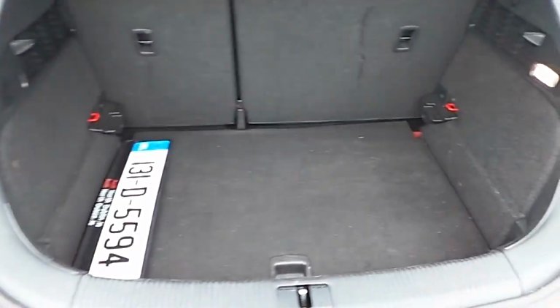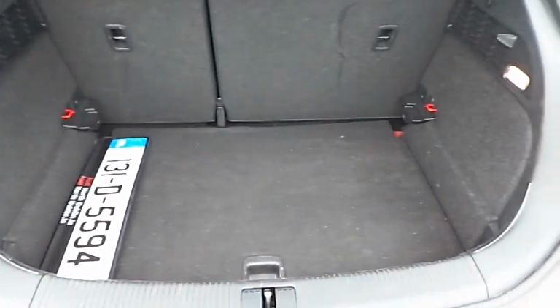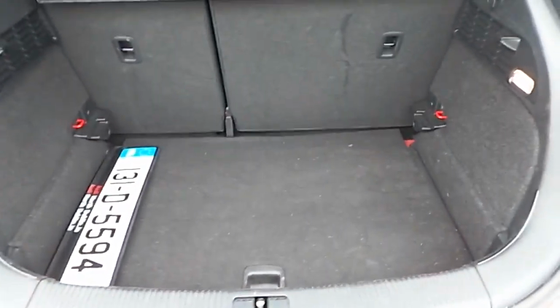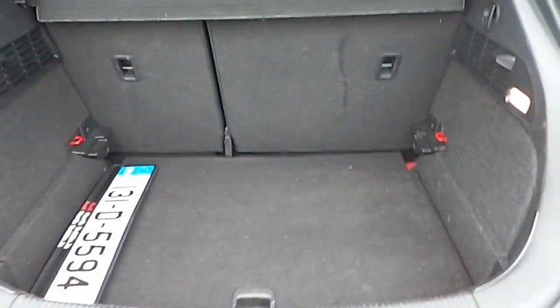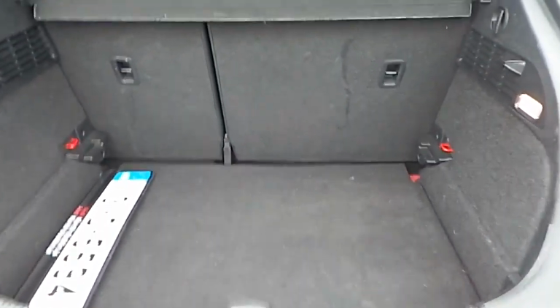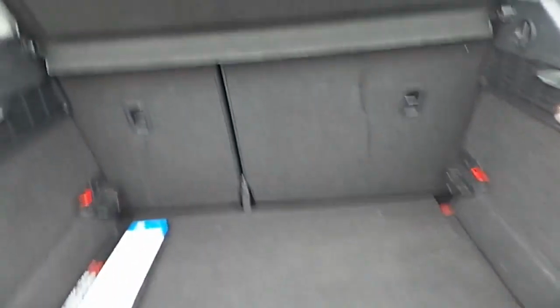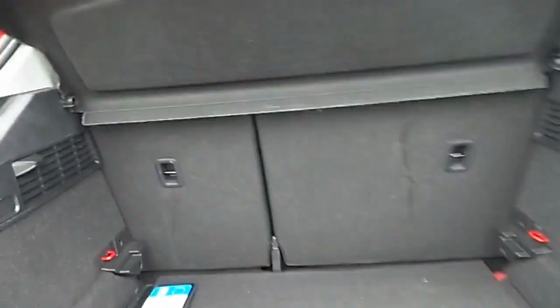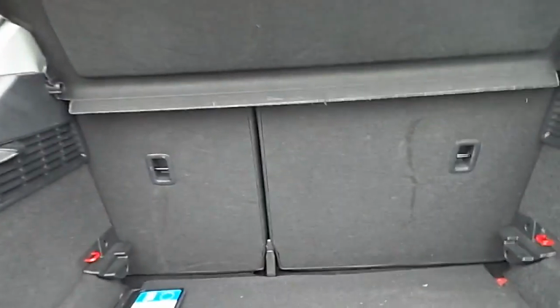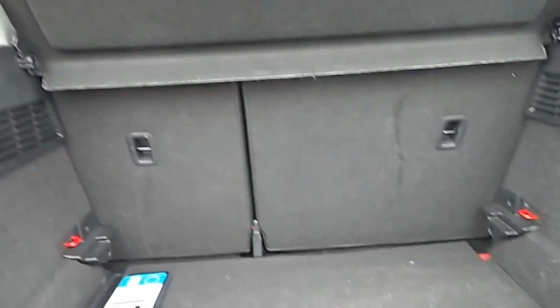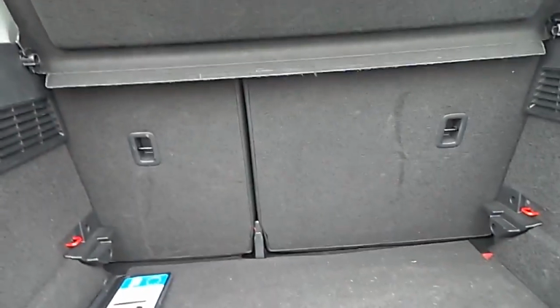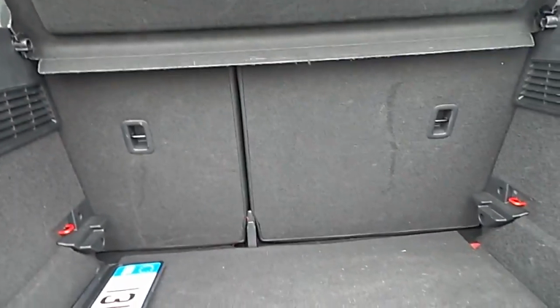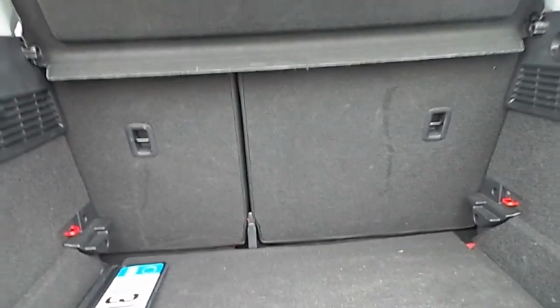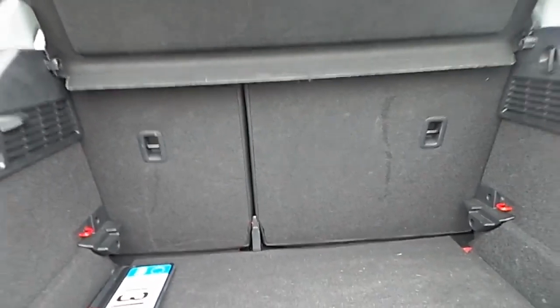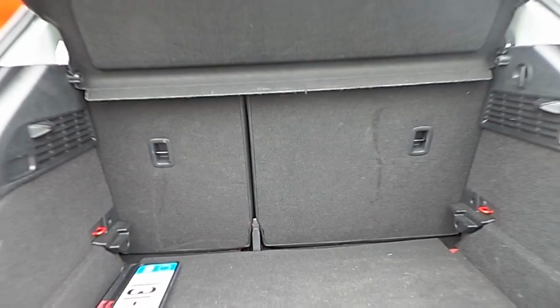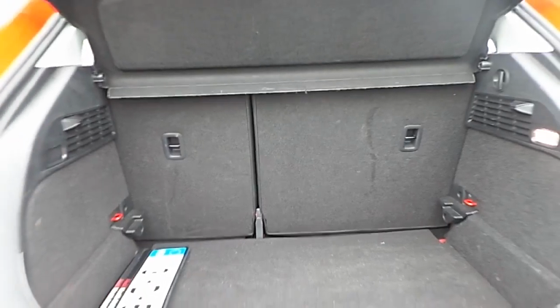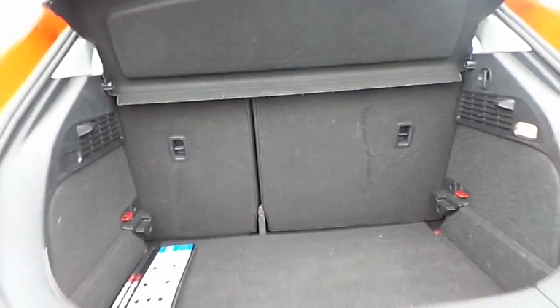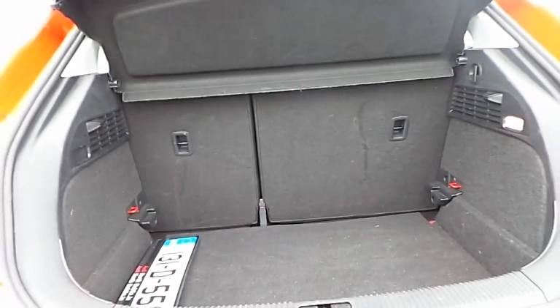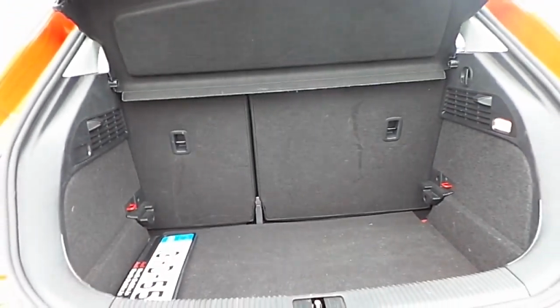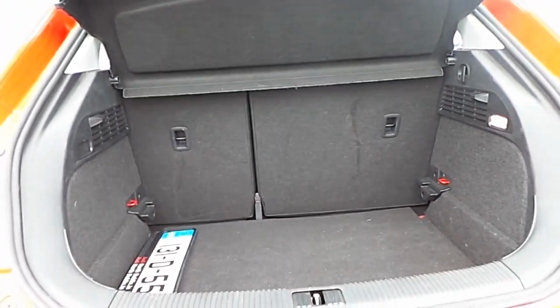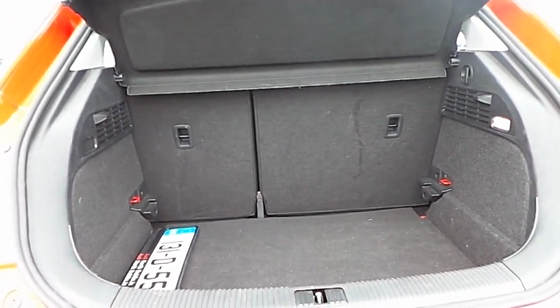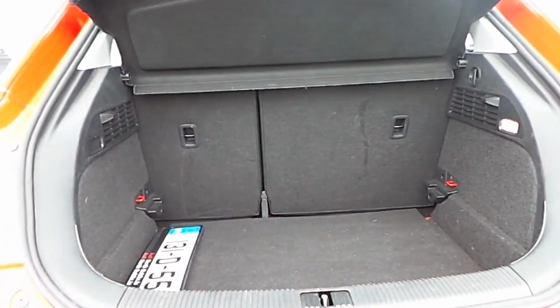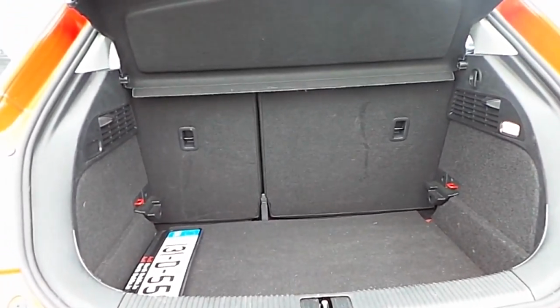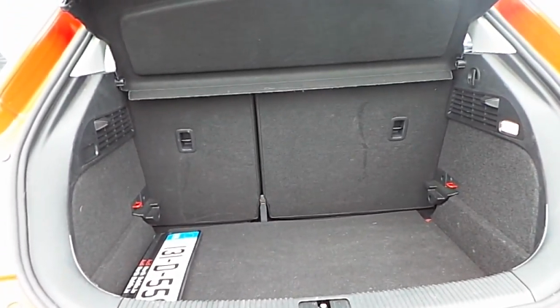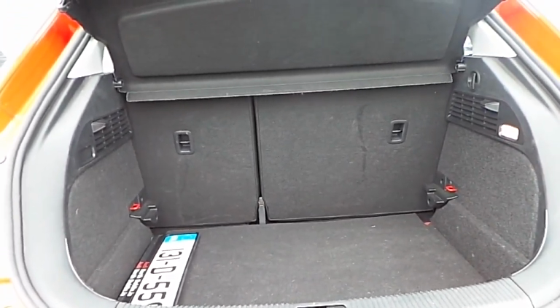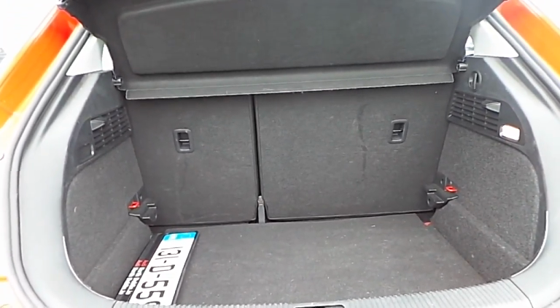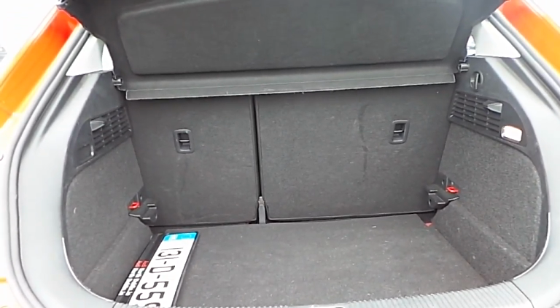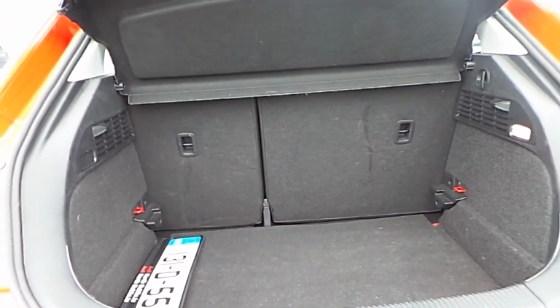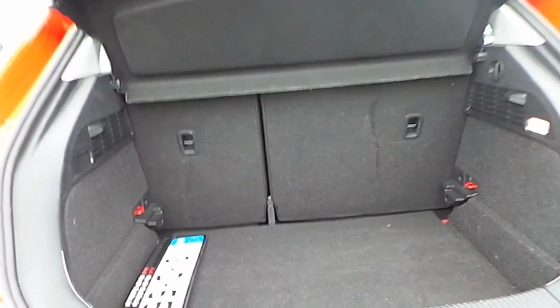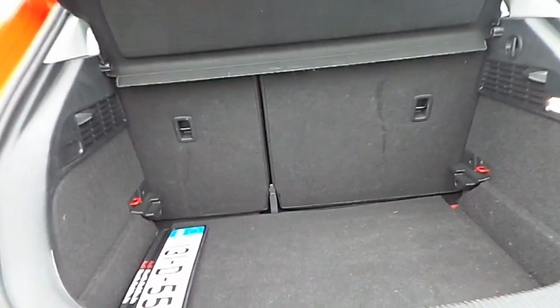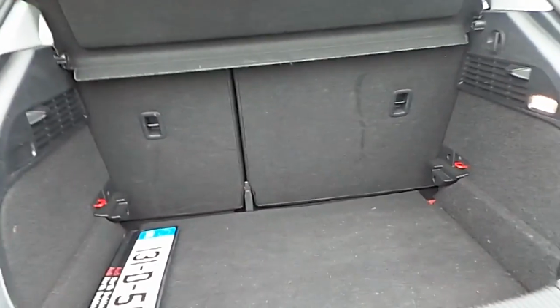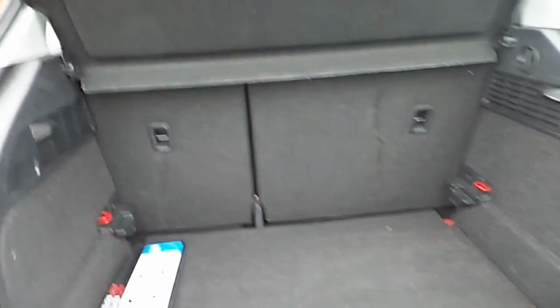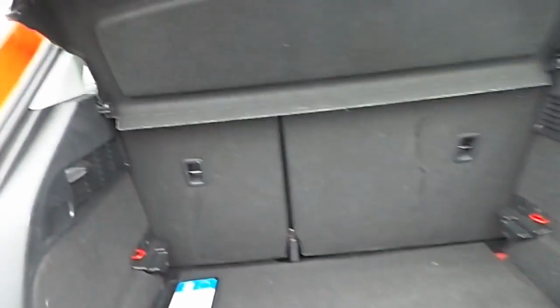Plenty of boot space in the rear, and the seats fold in a 60-40 split to give you a nice bit of extra storage room when needed.